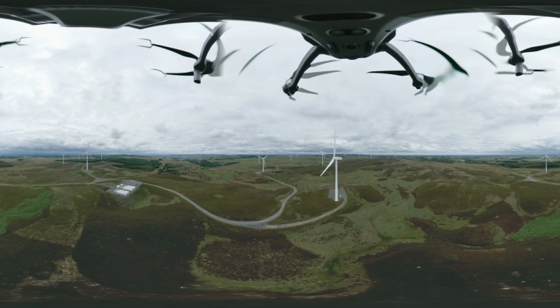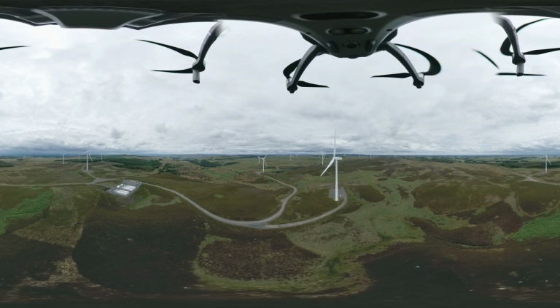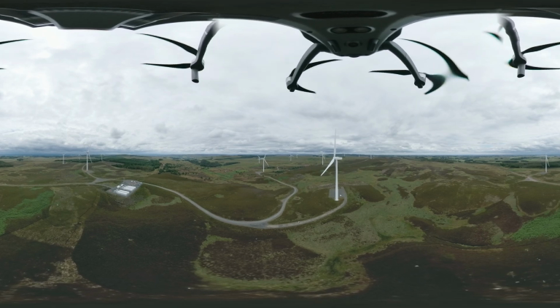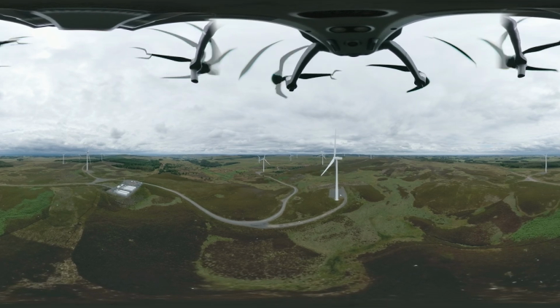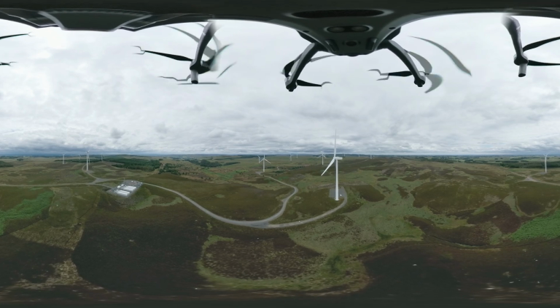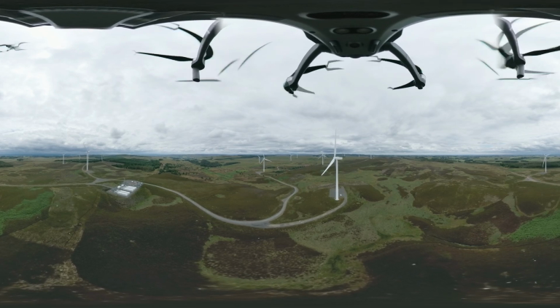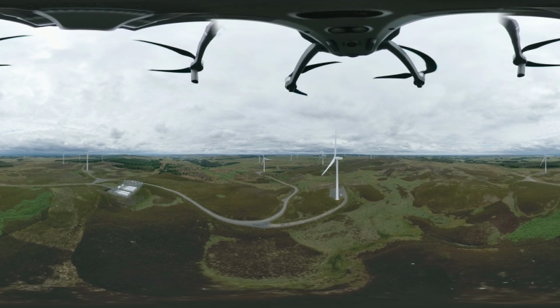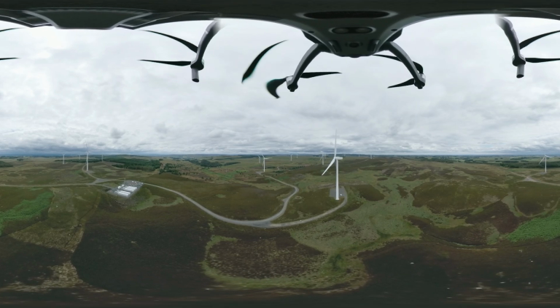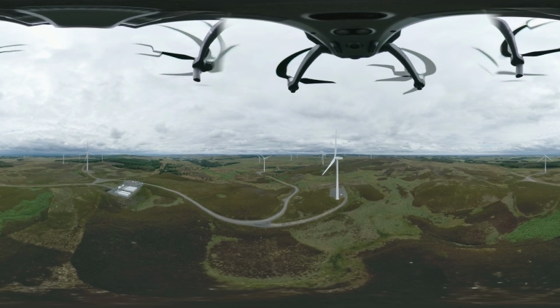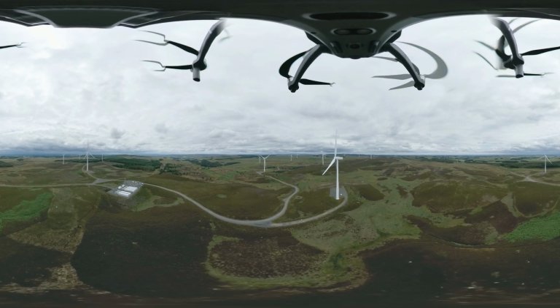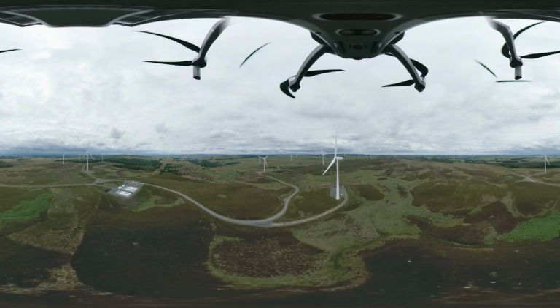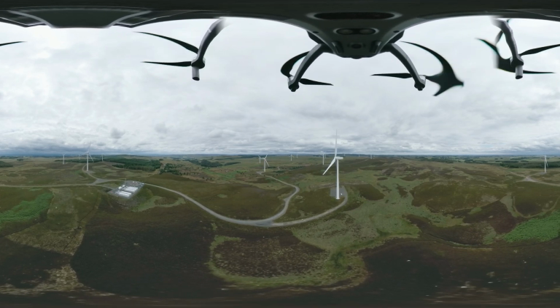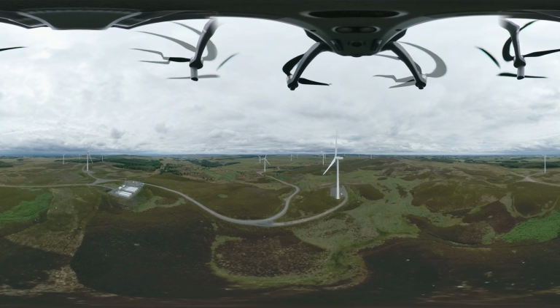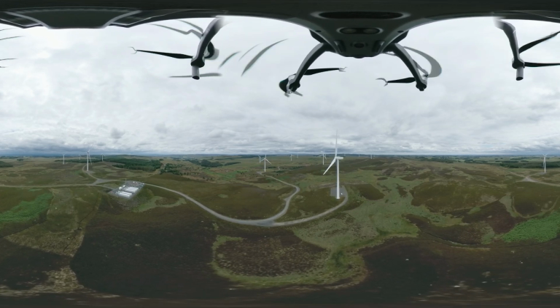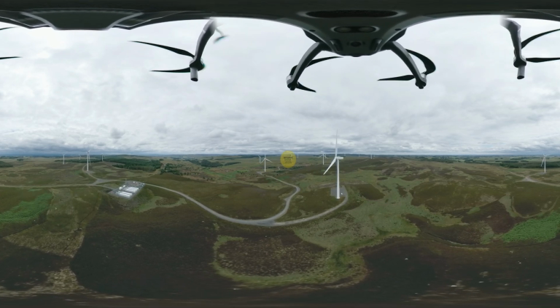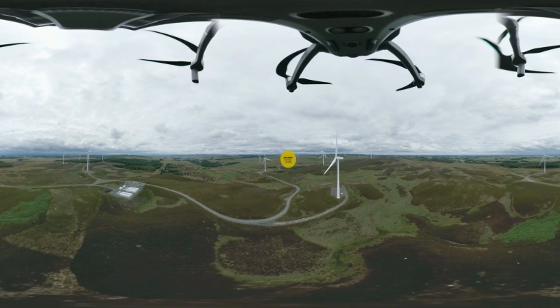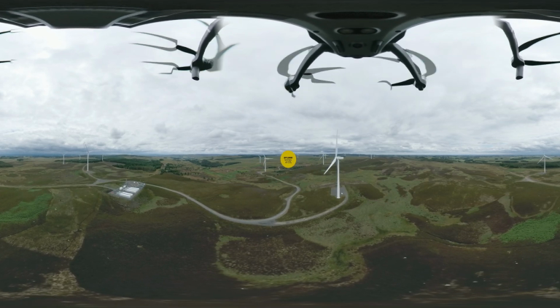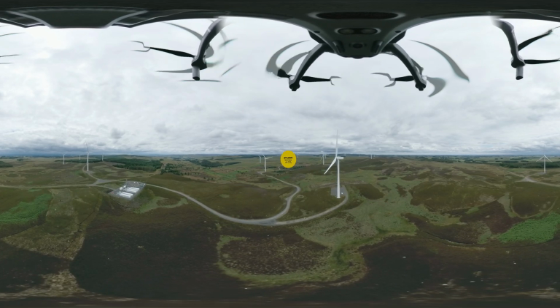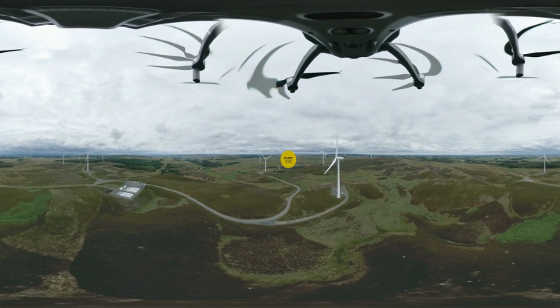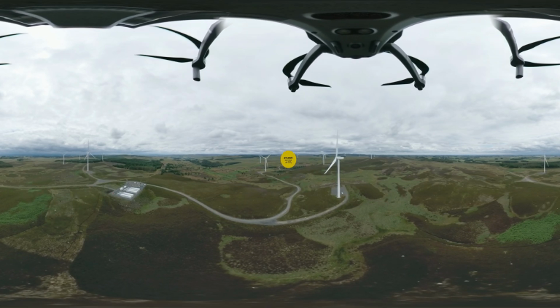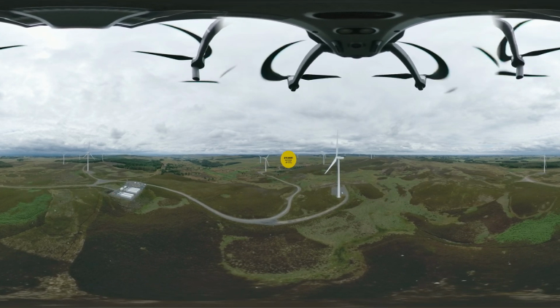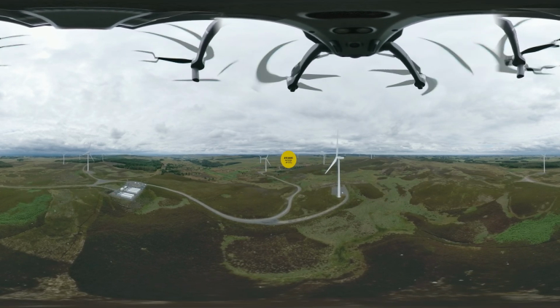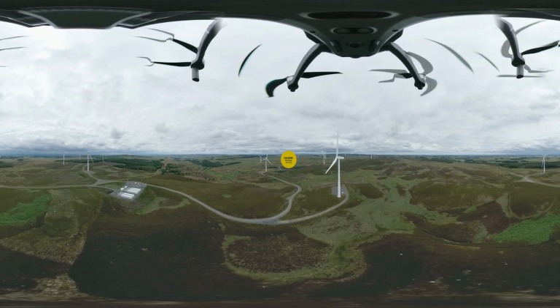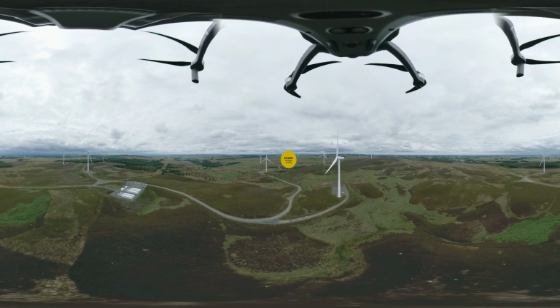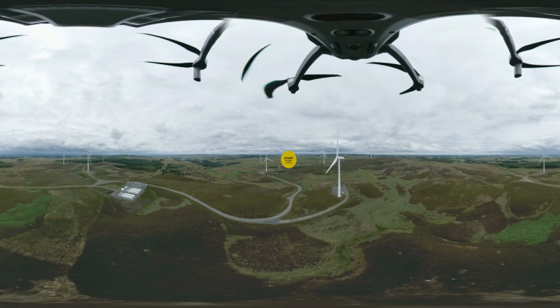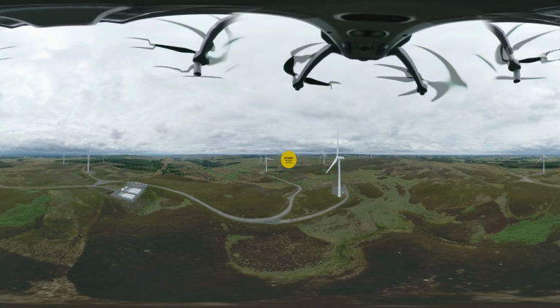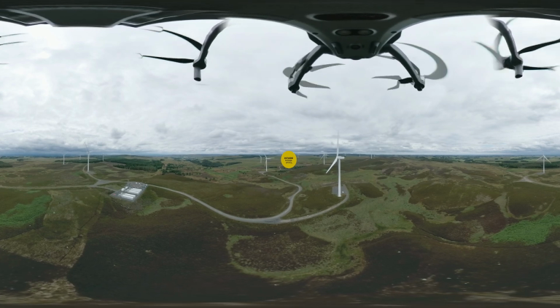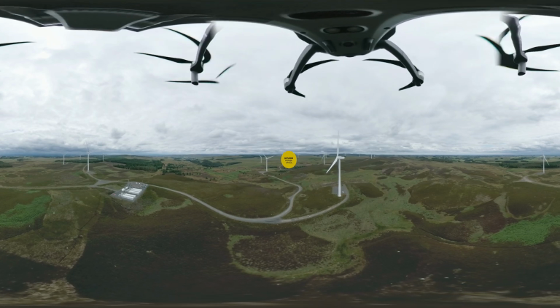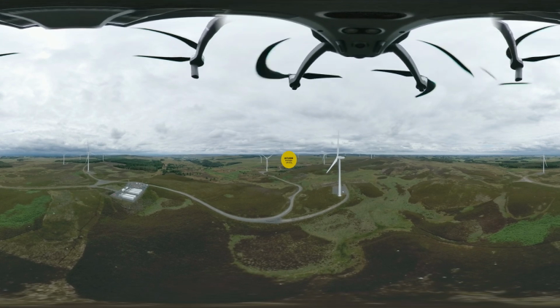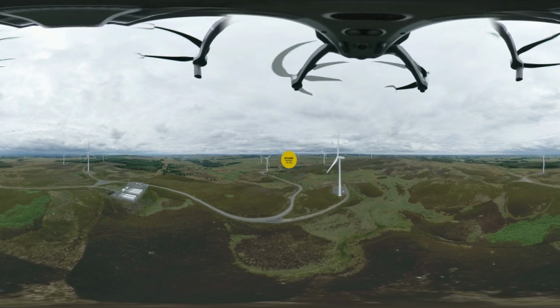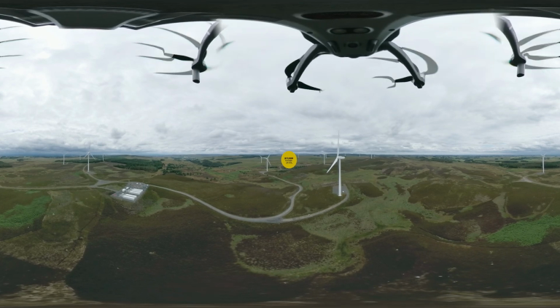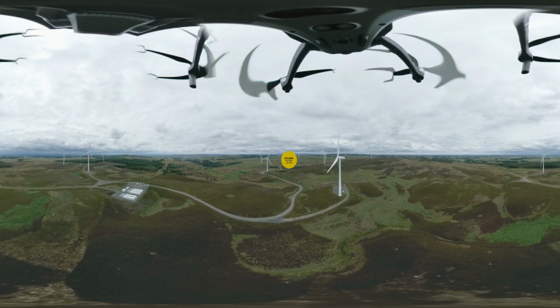In five years of operations at Ray so far, we have saved over 300,000 tons of CO2 from entering the atmosphere.